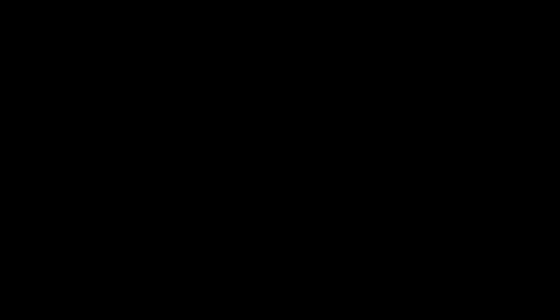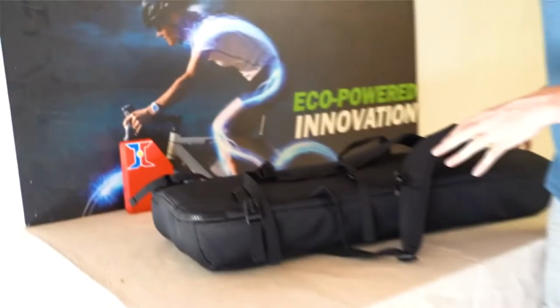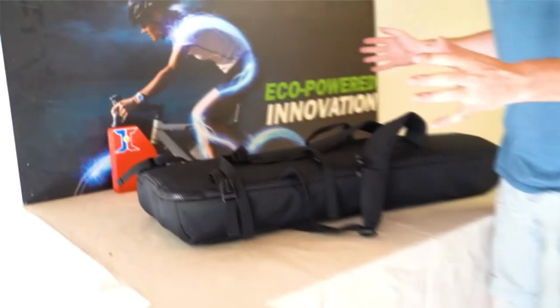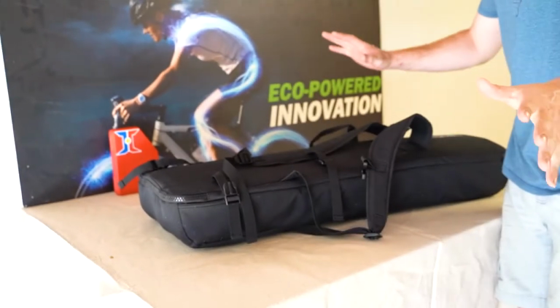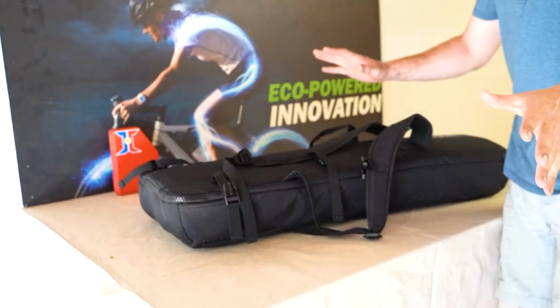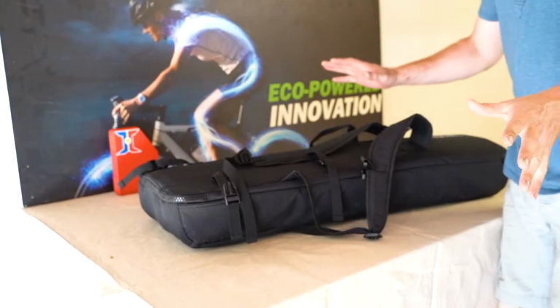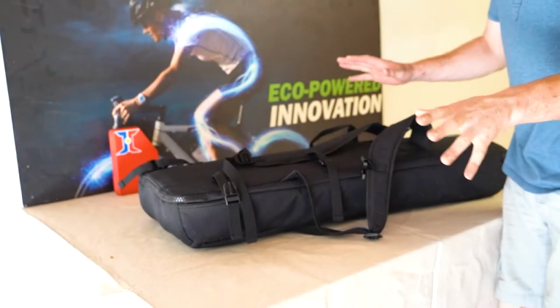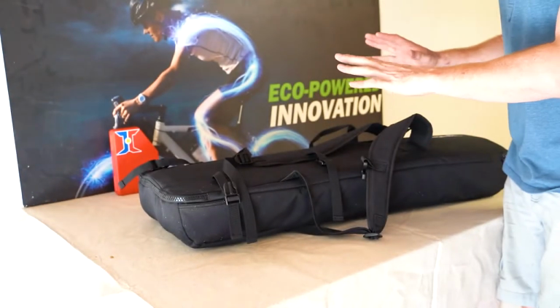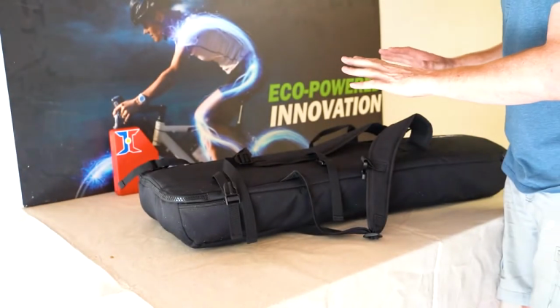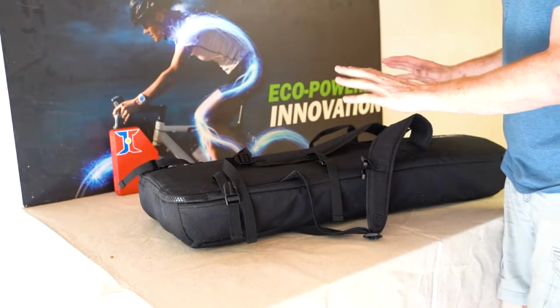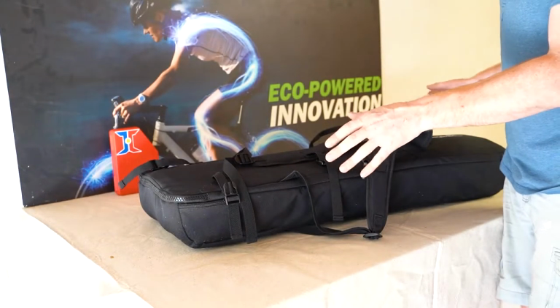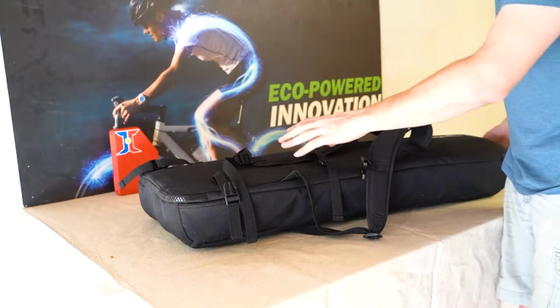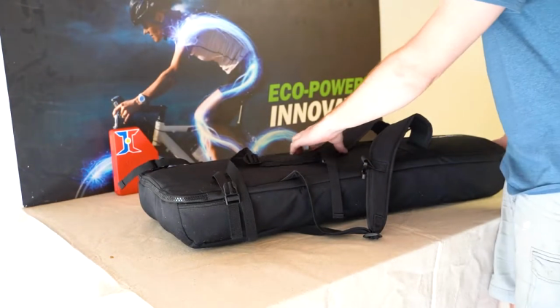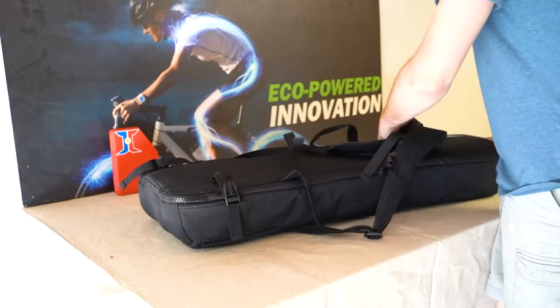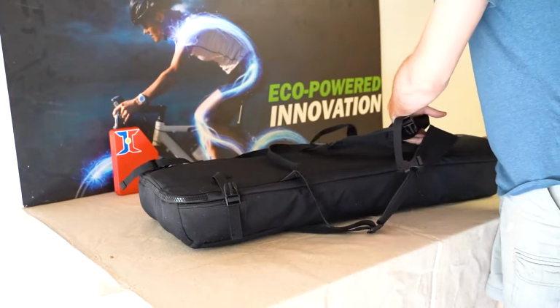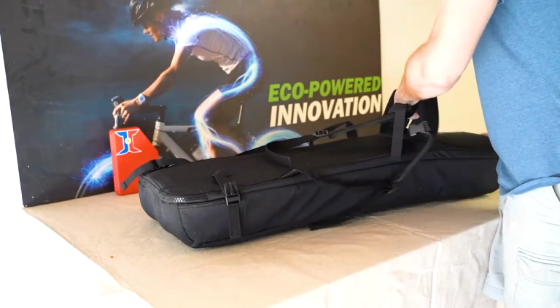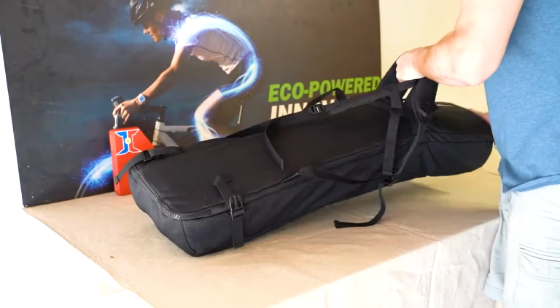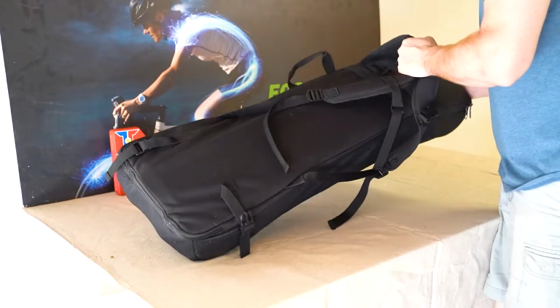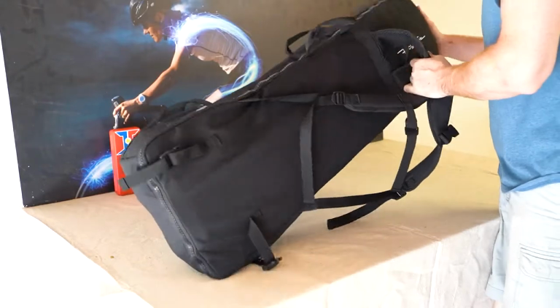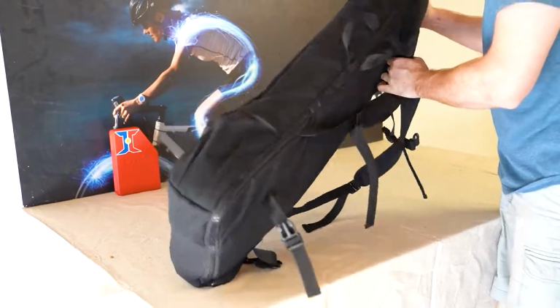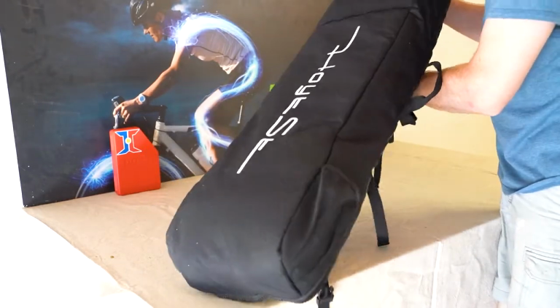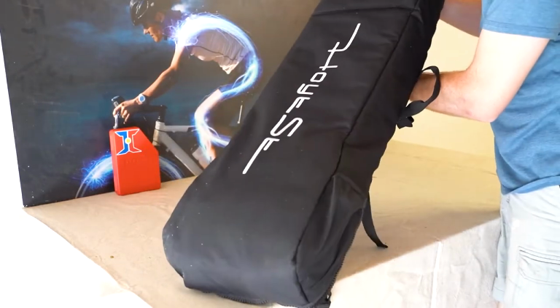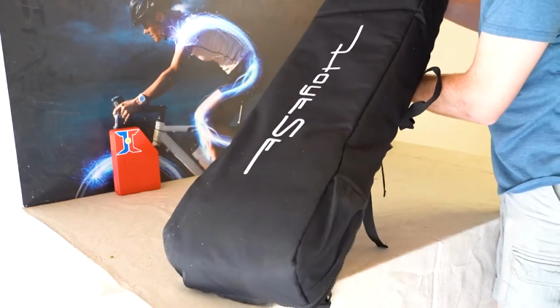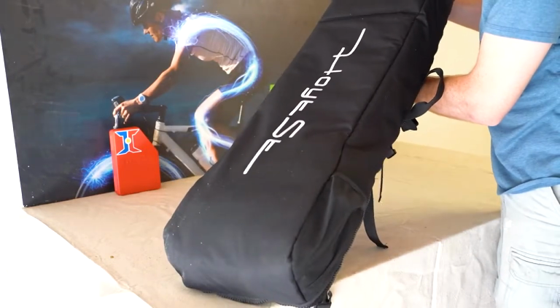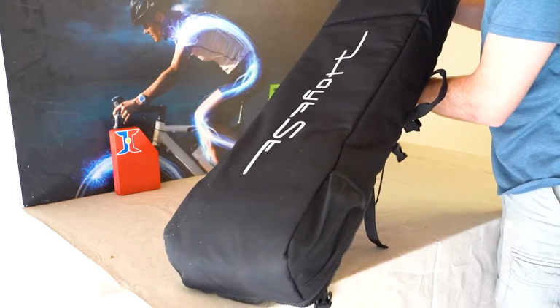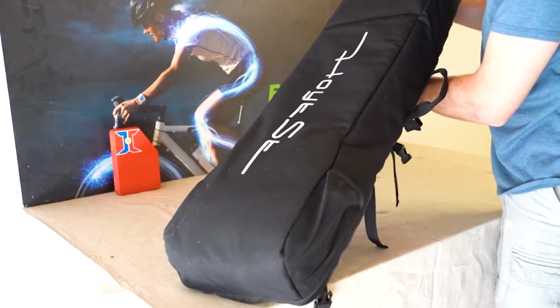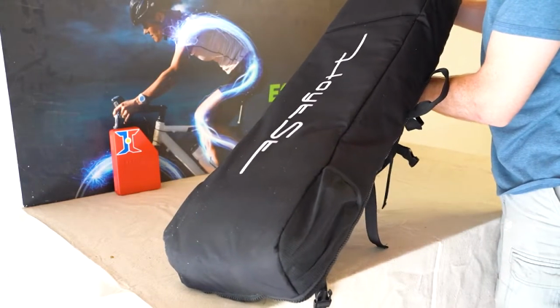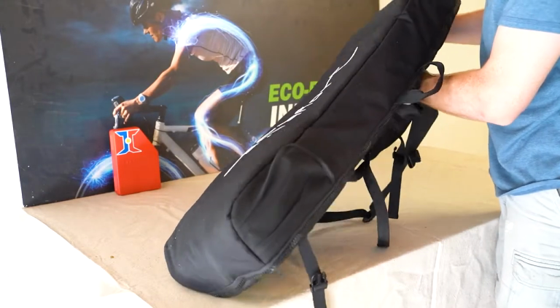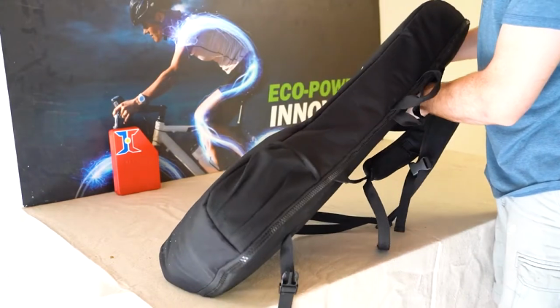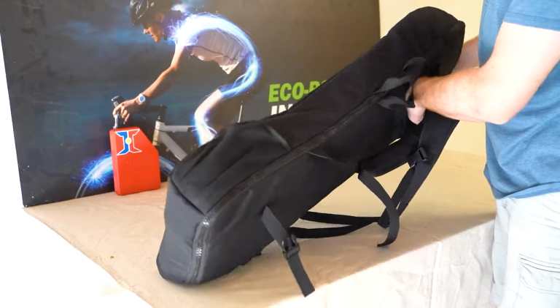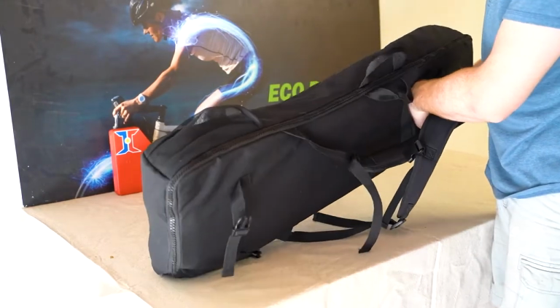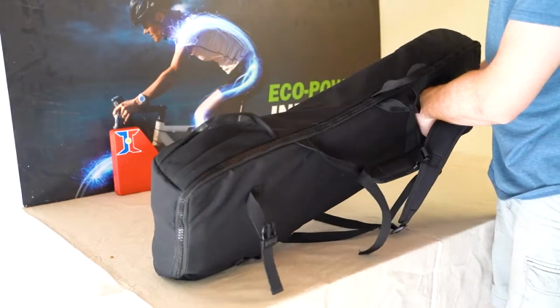I should start by saying this video is not sponsored in any way. I just had a friend who owns this skateboard and he let me review it because I thought it was freaking sweet.